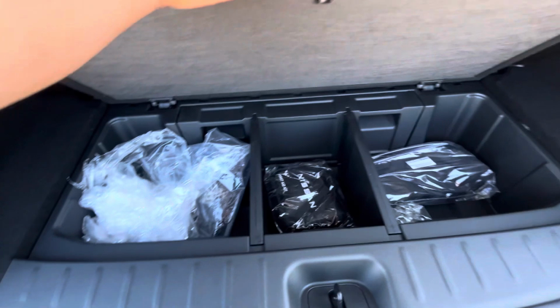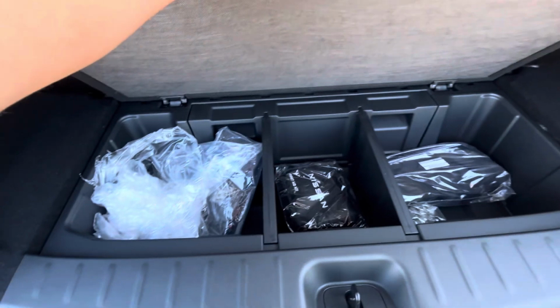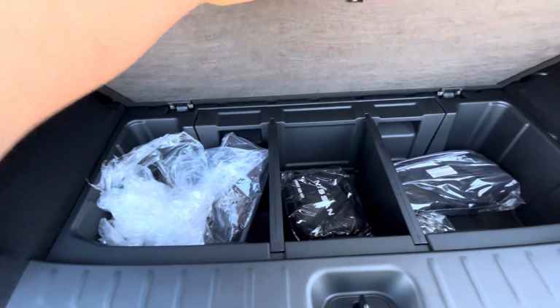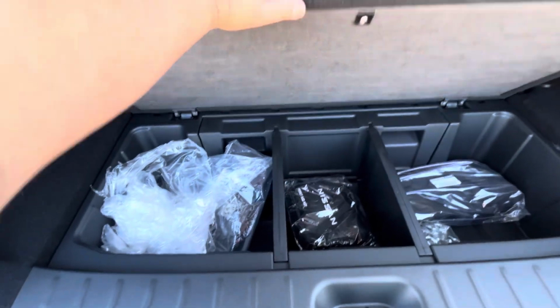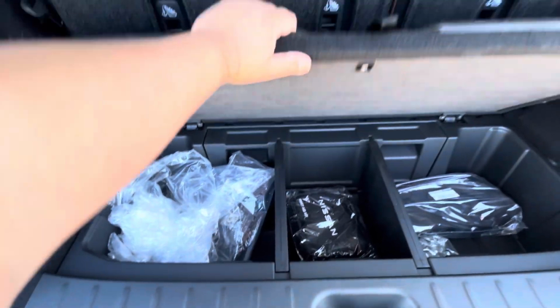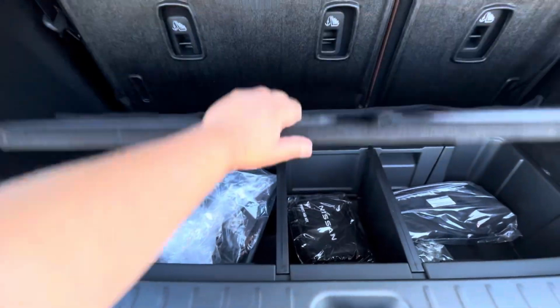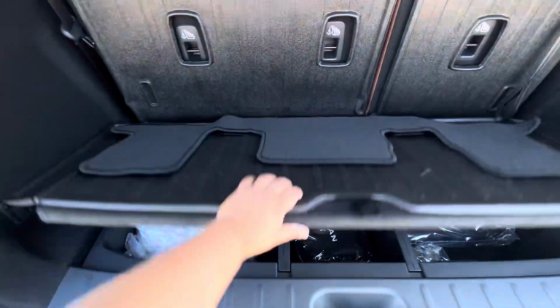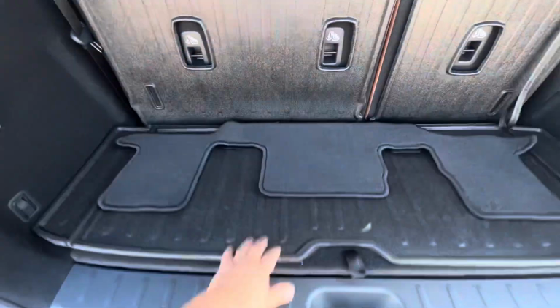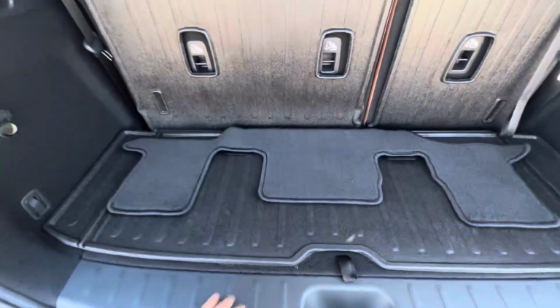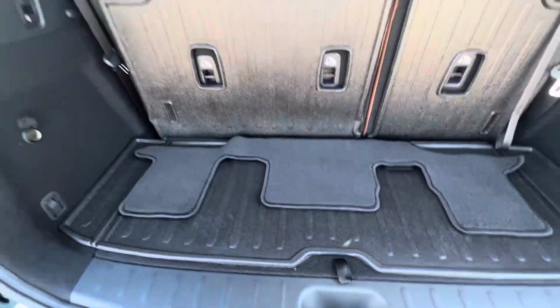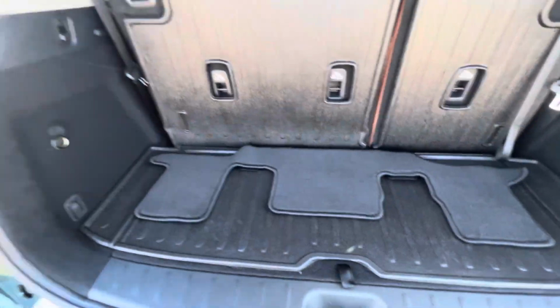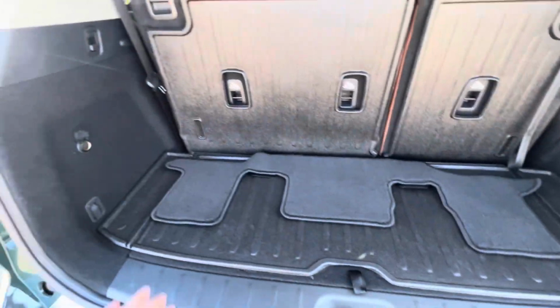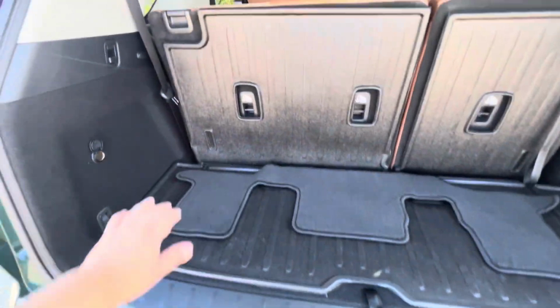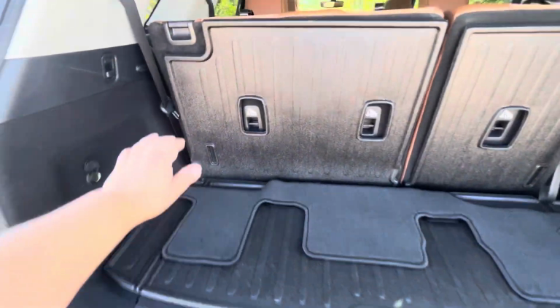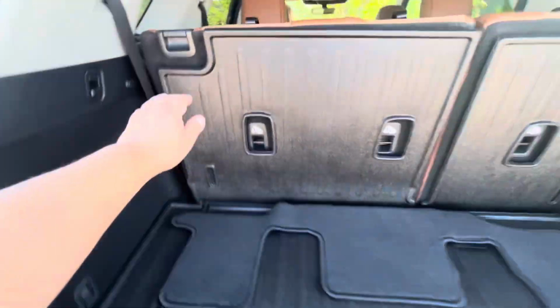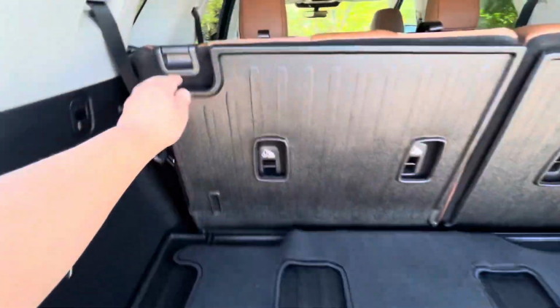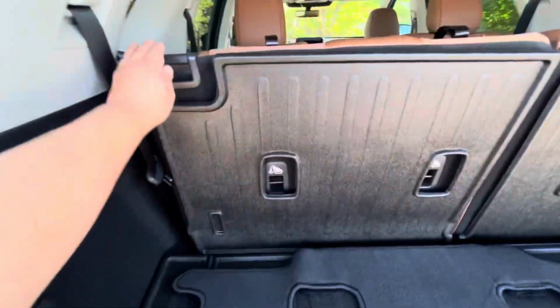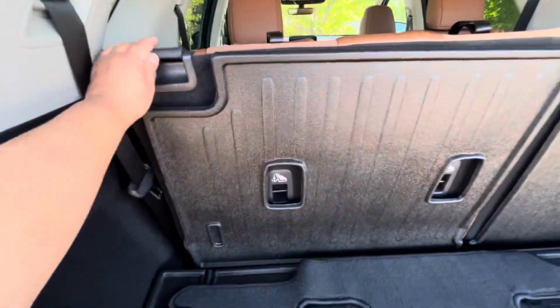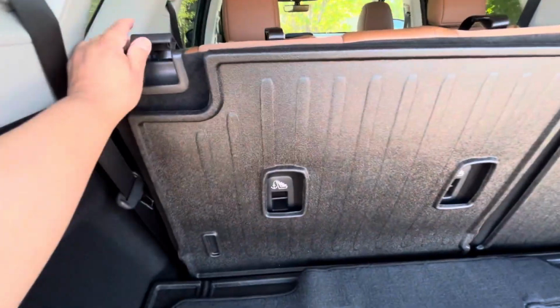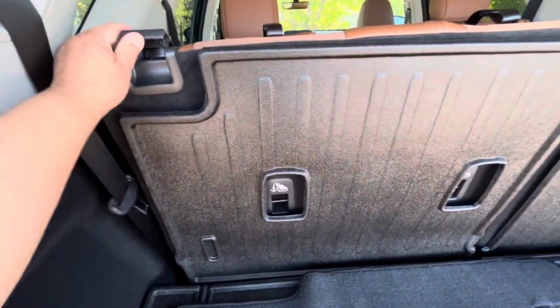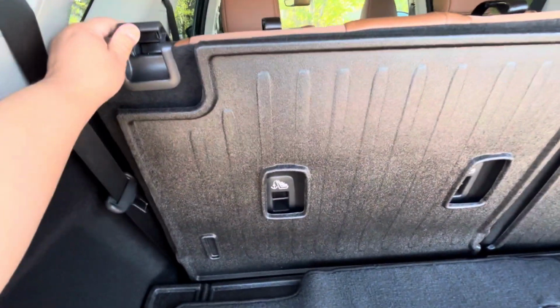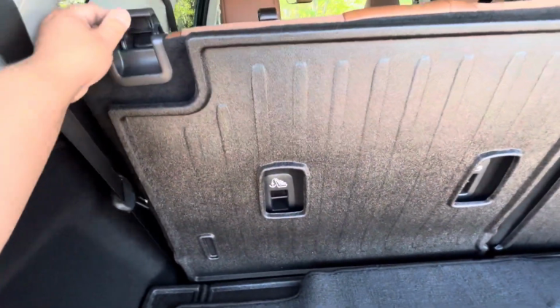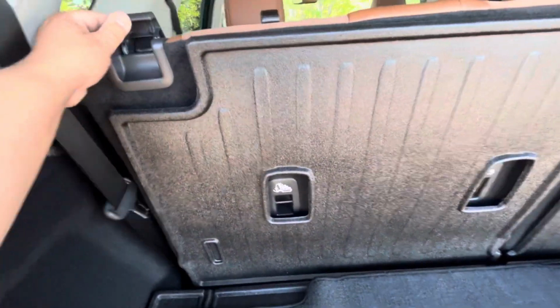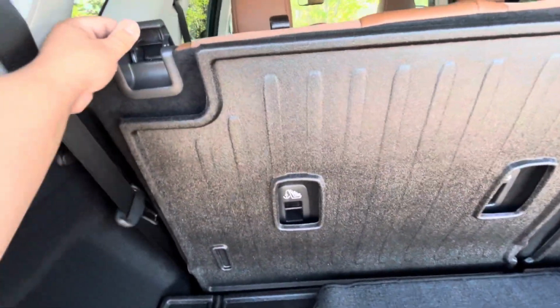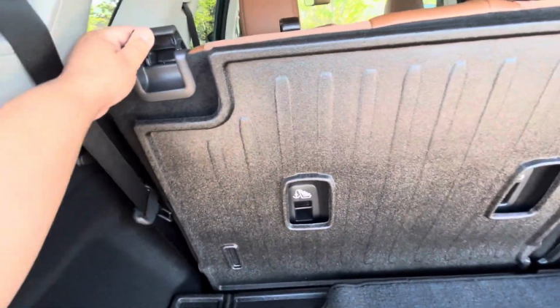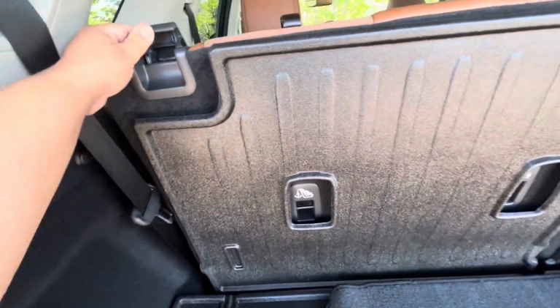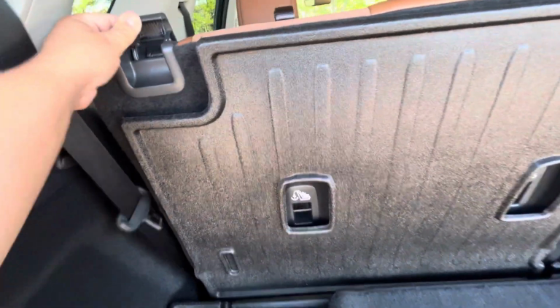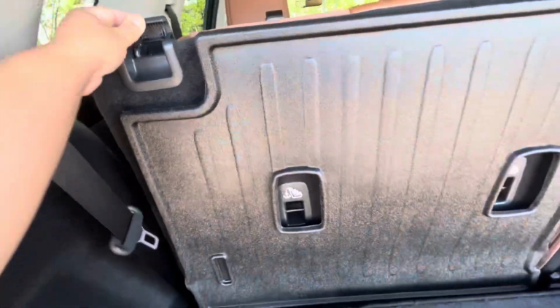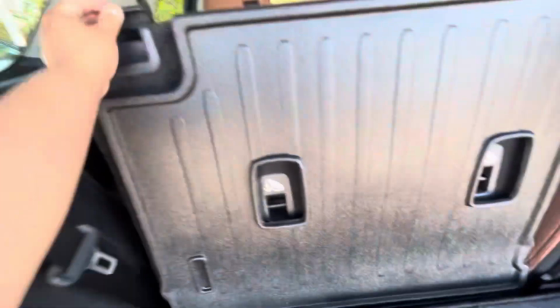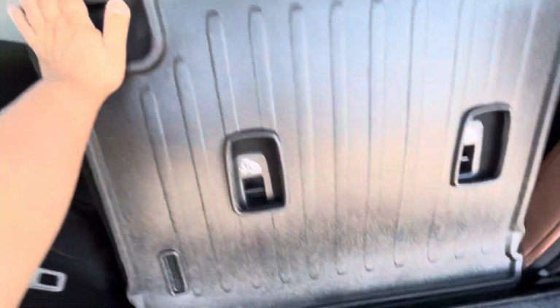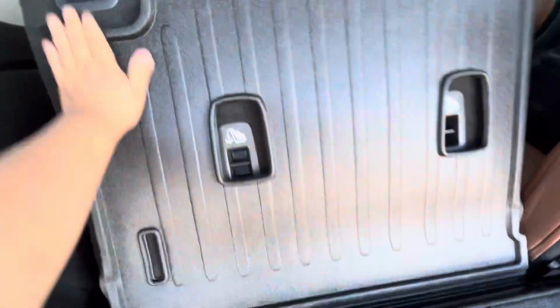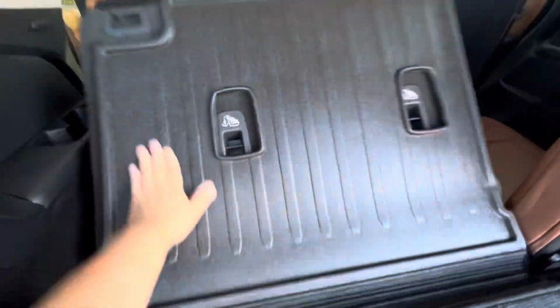There is some space, and the rear folding third row seats.